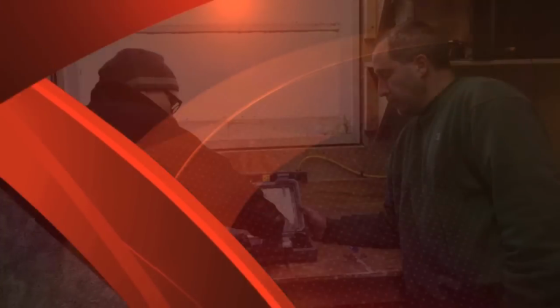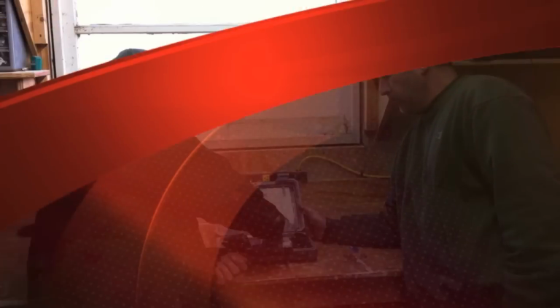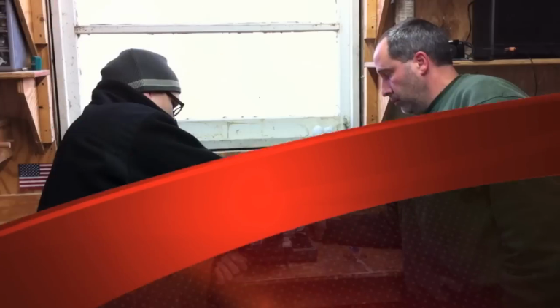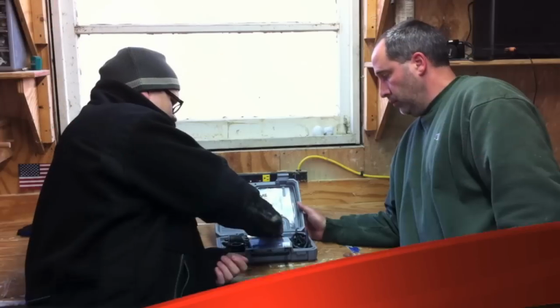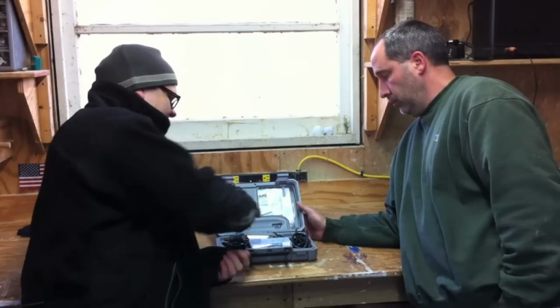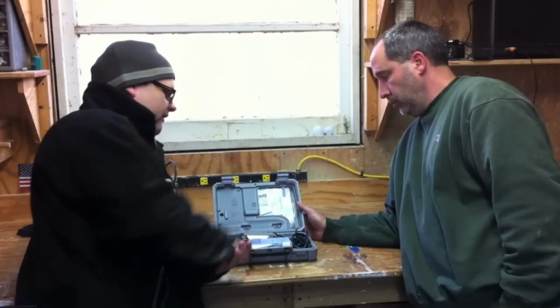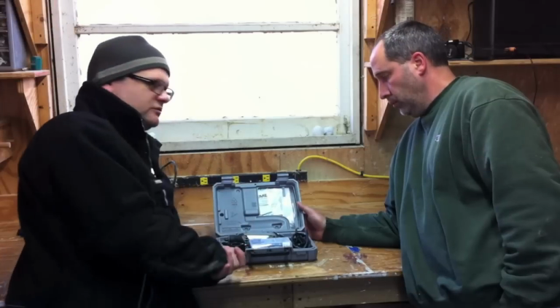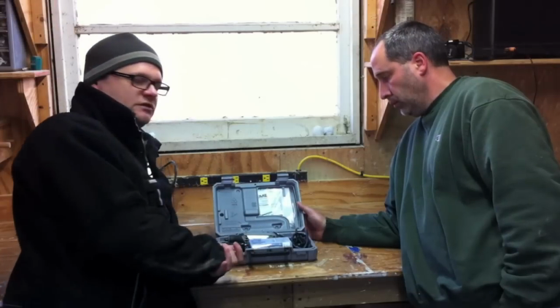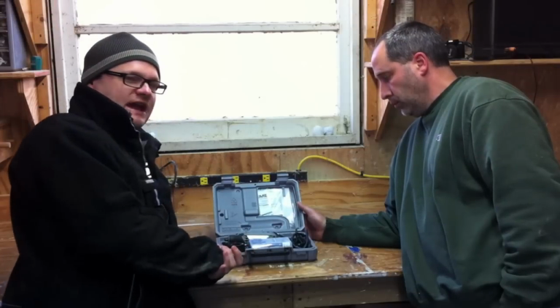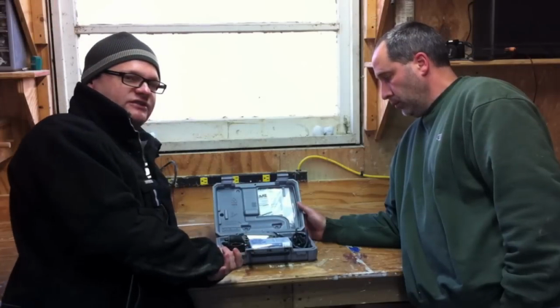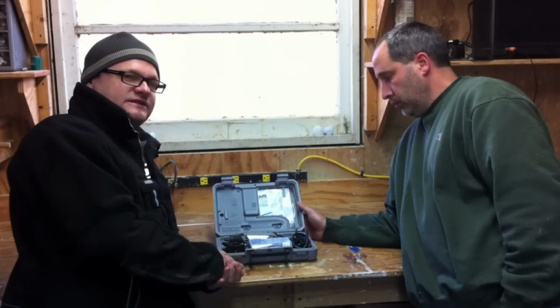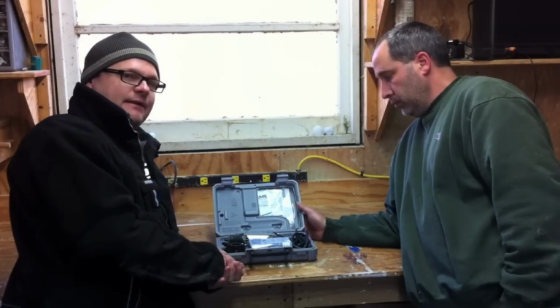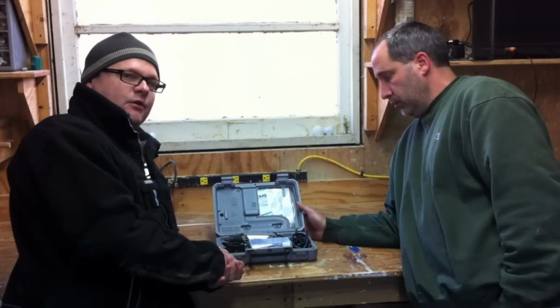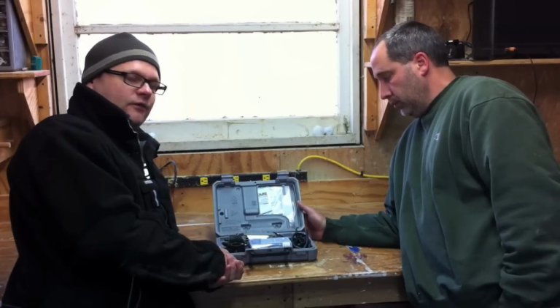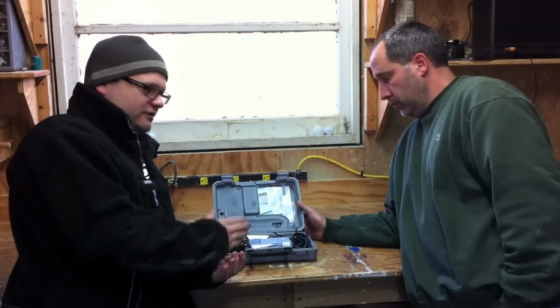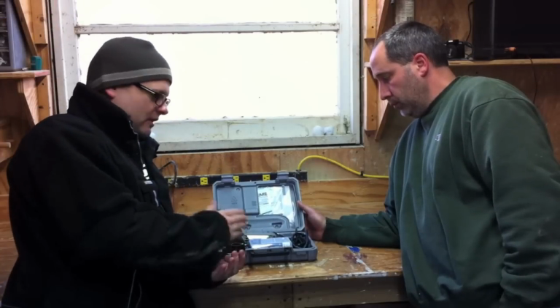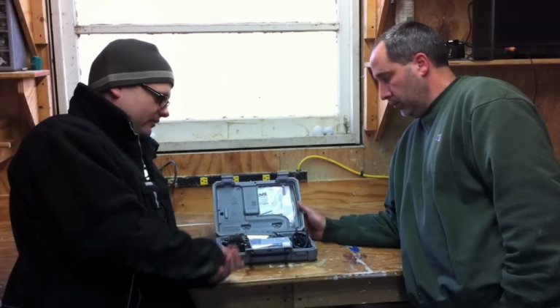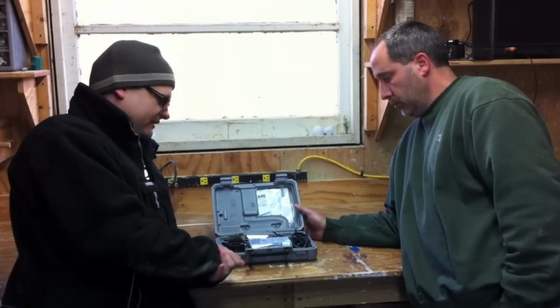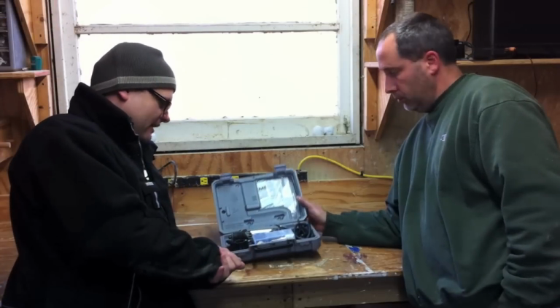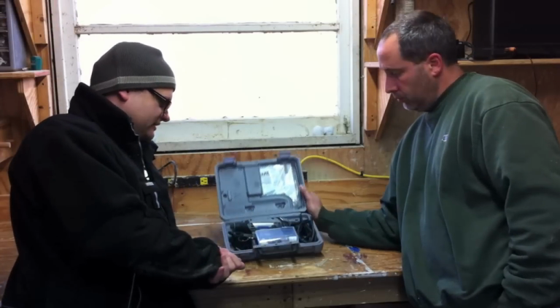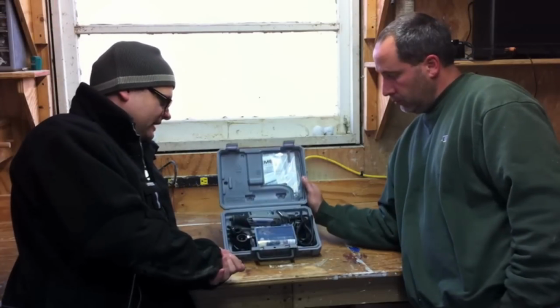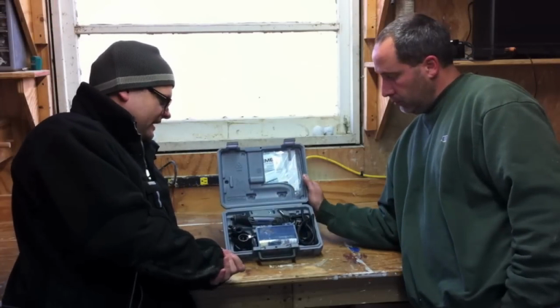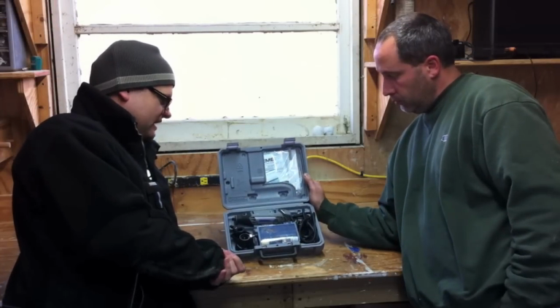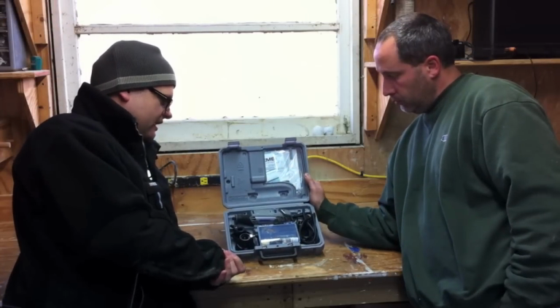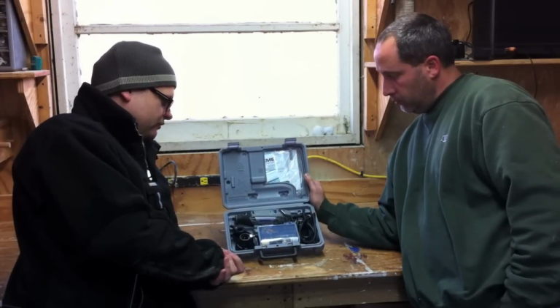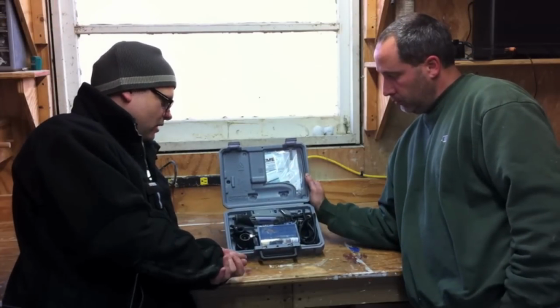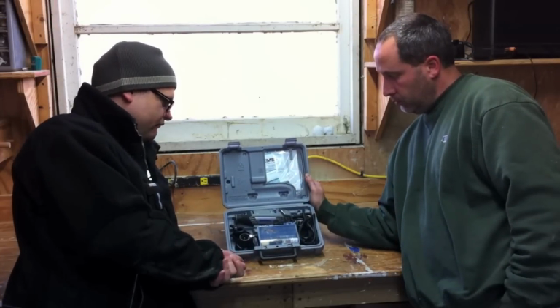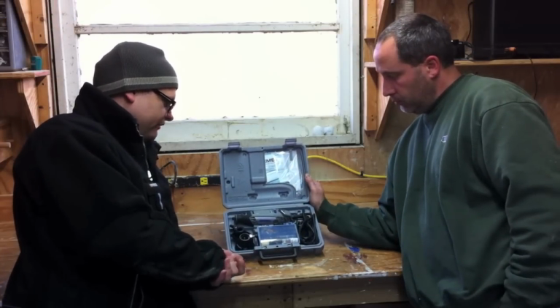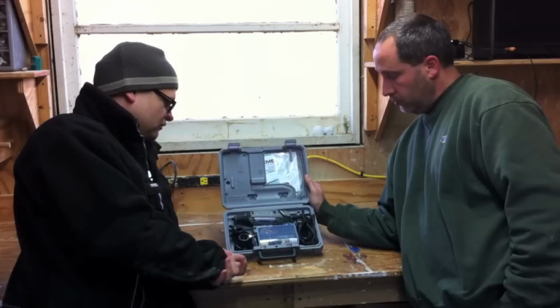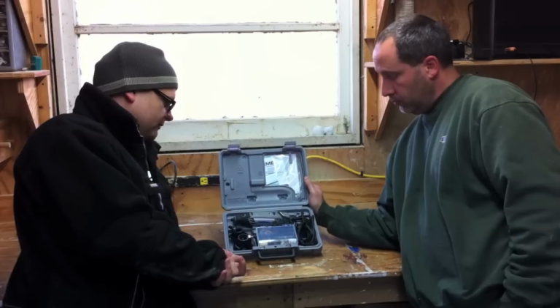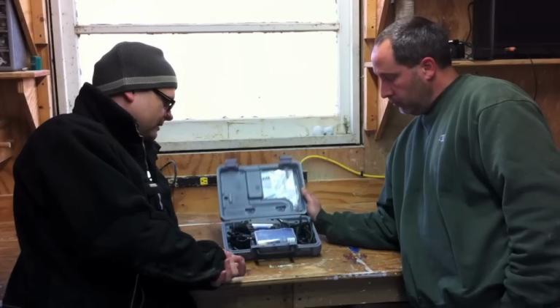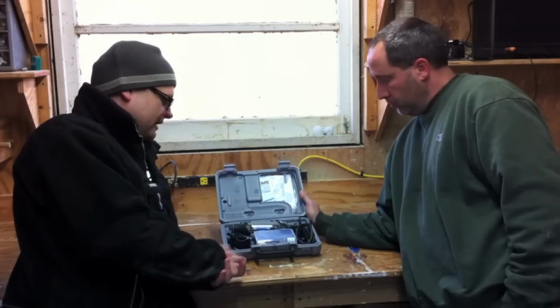What's up everyone, it's Dan here, controls in action. Today we're going over the Dremel 3000. It's a new rotary tool from Dremel.